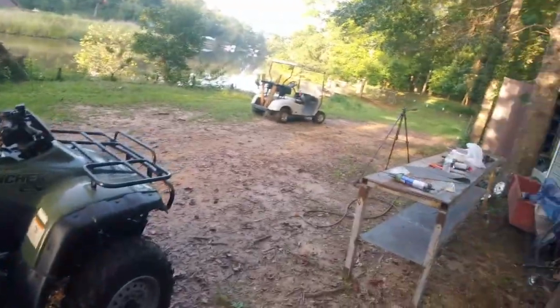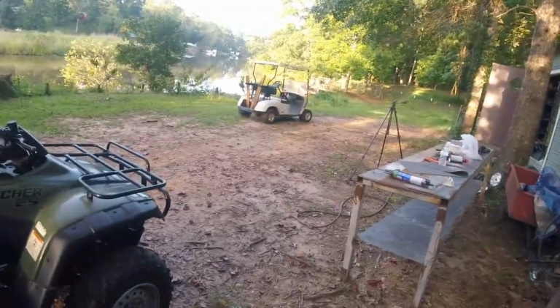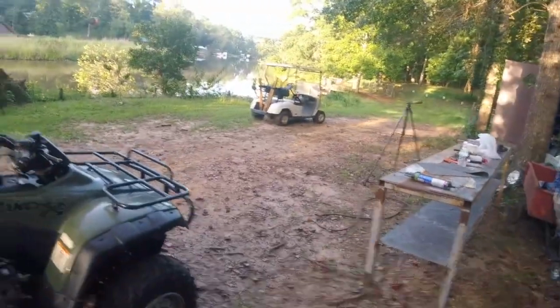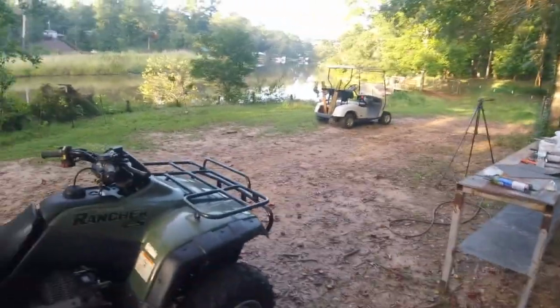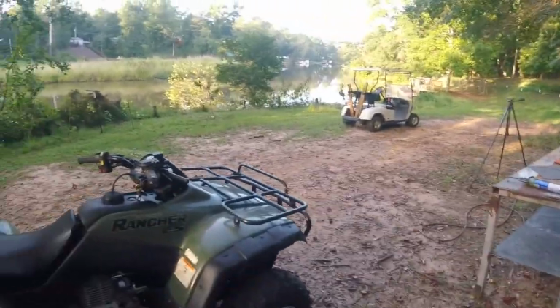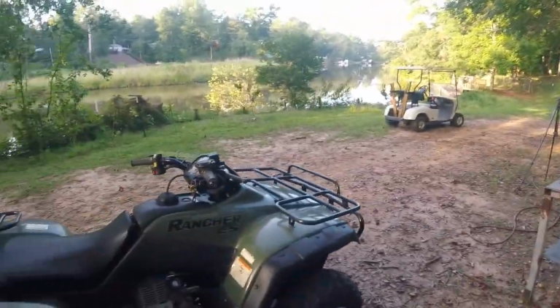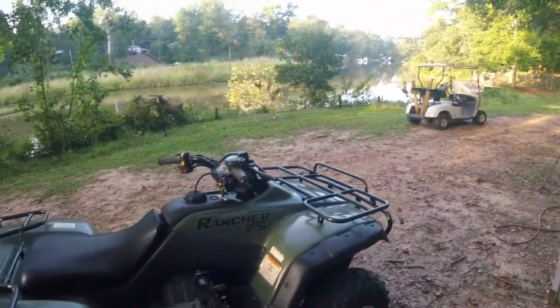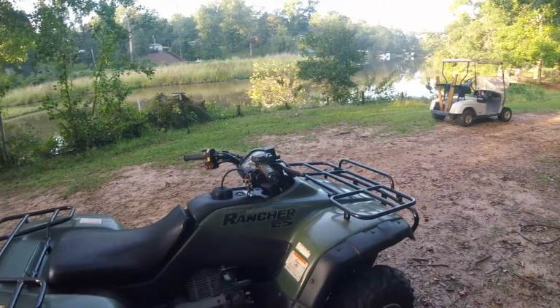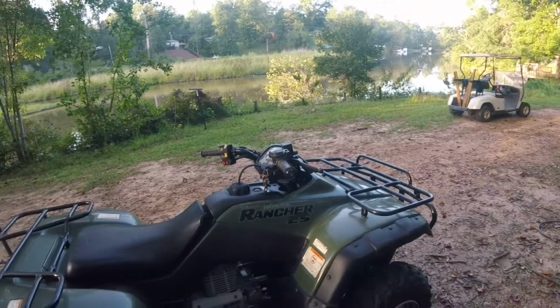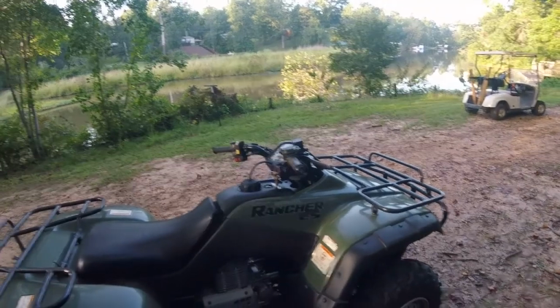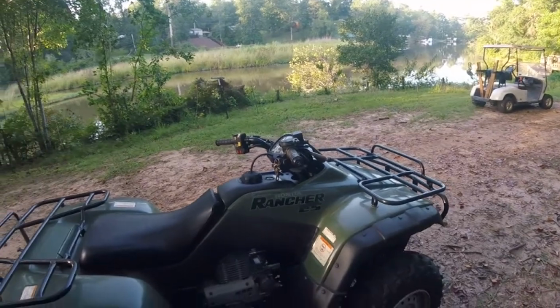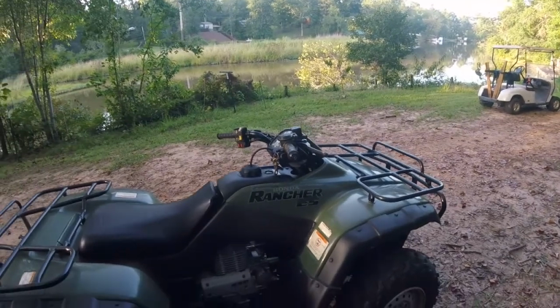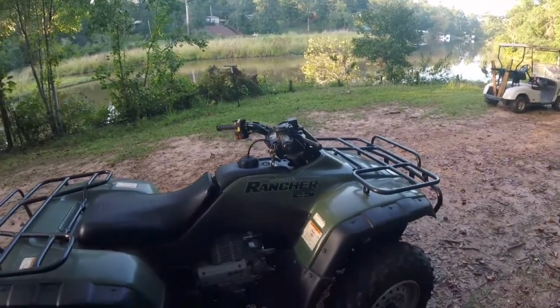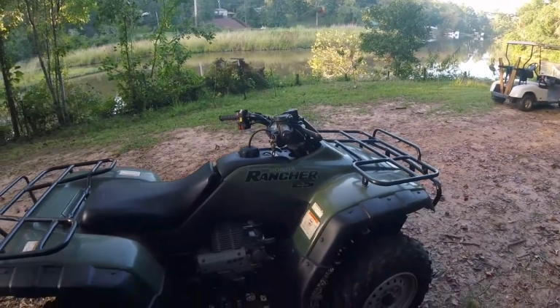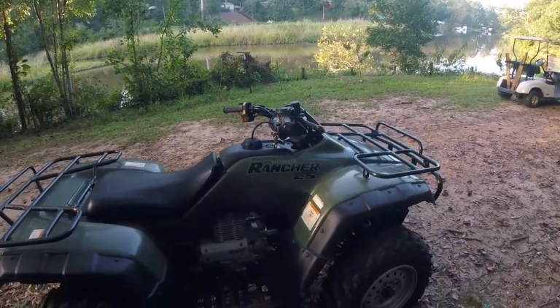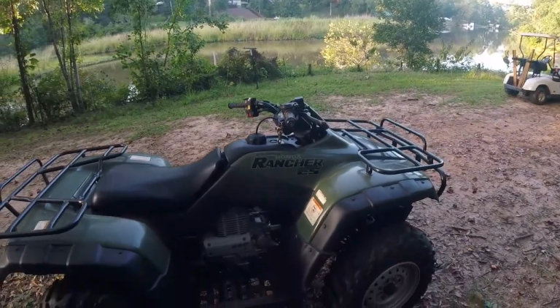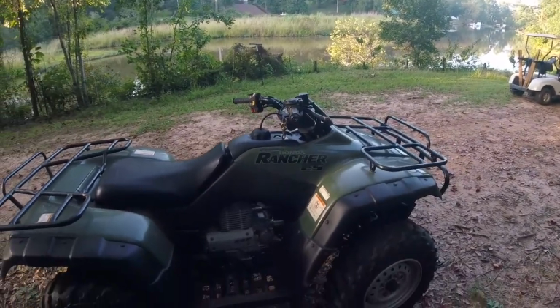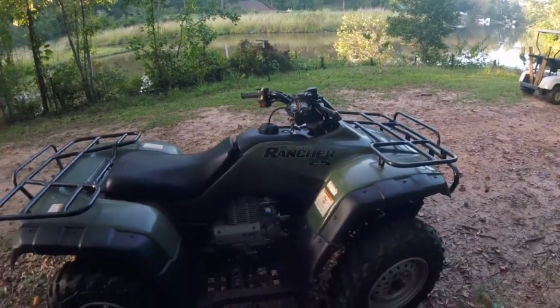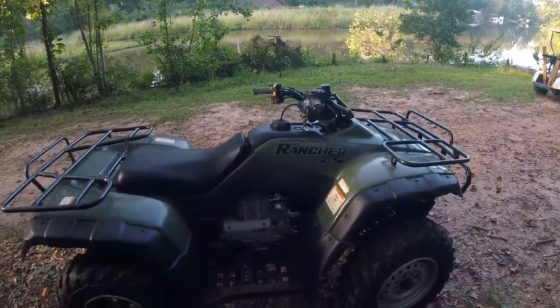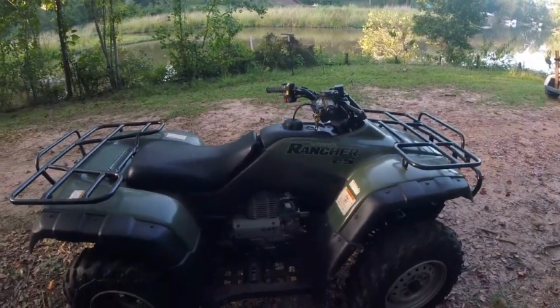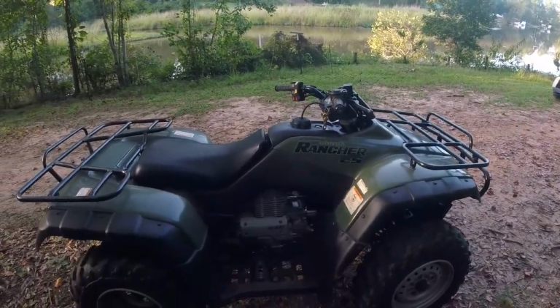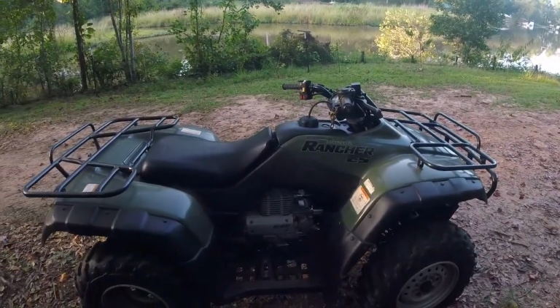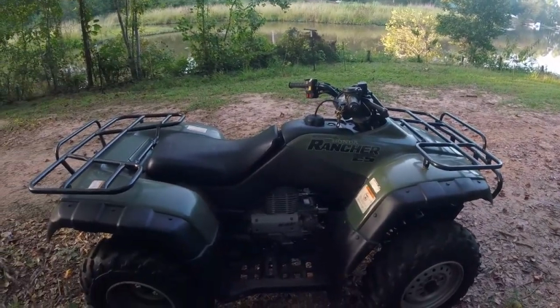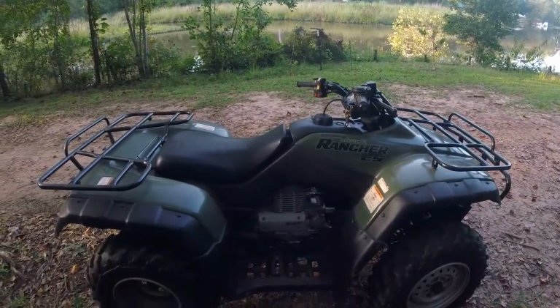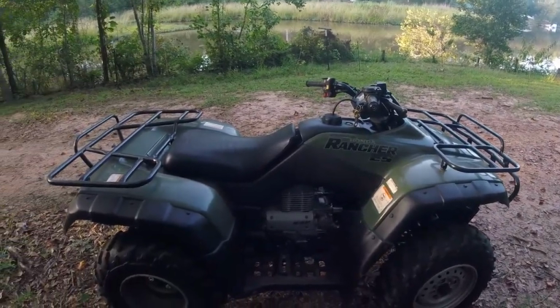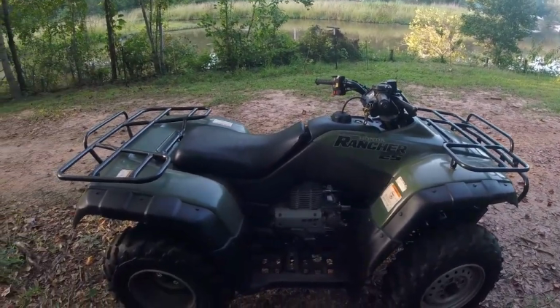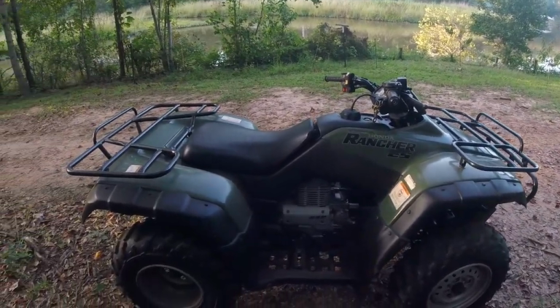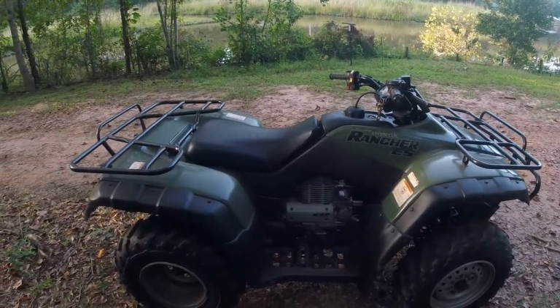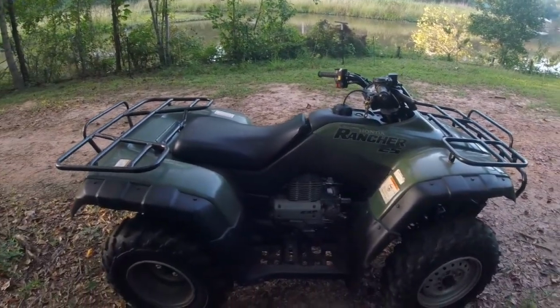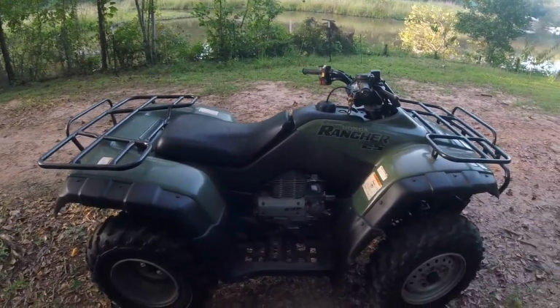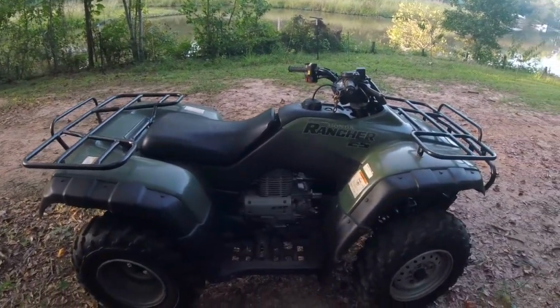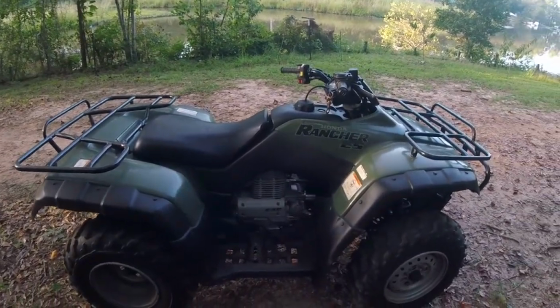I've got a bunch of other four-wheelers to drive, so I'm gonna try and keep this one nice.